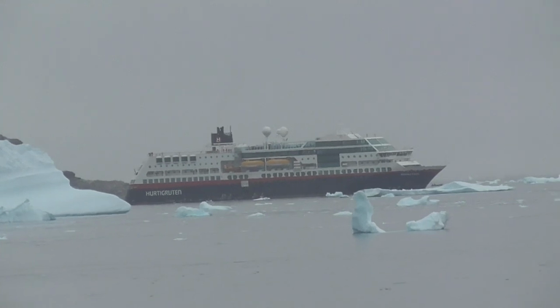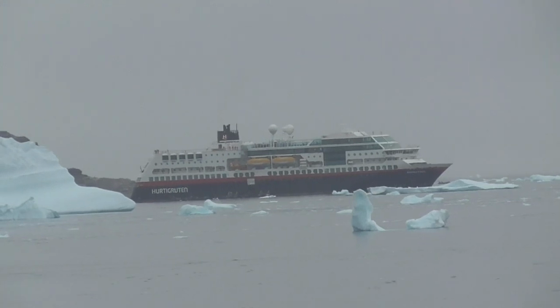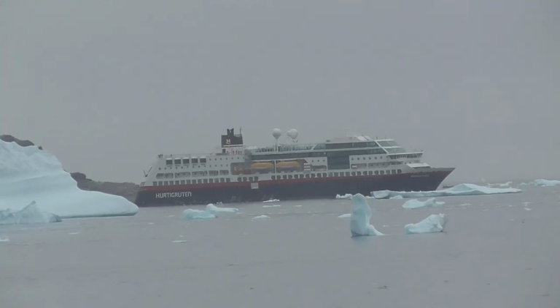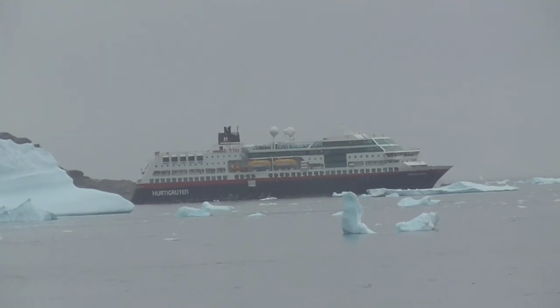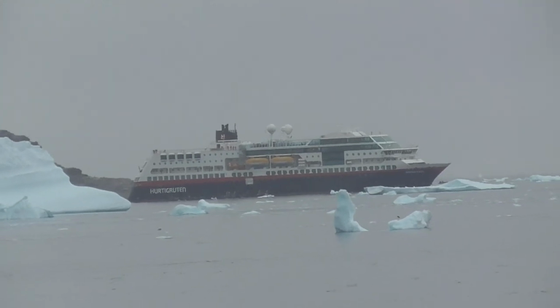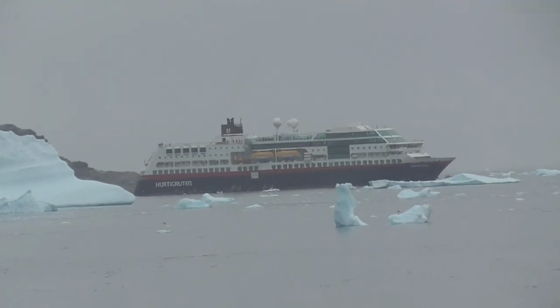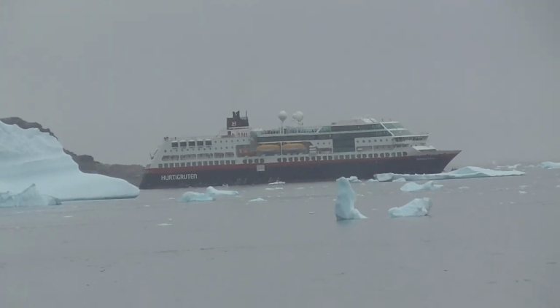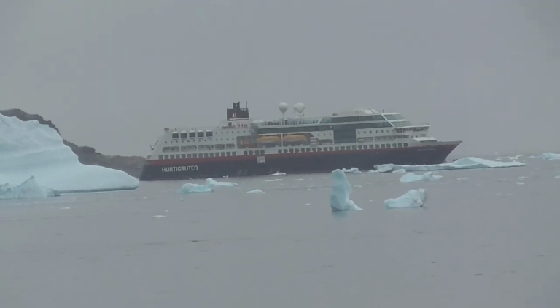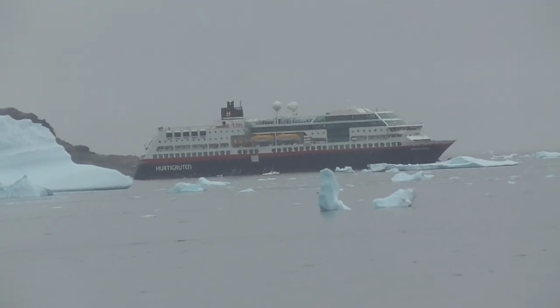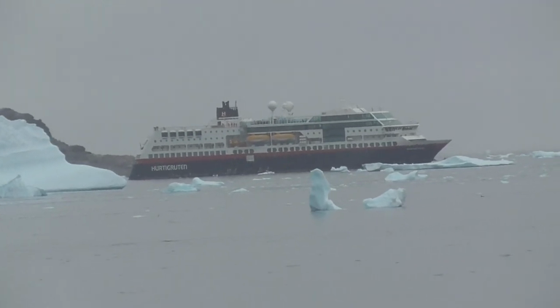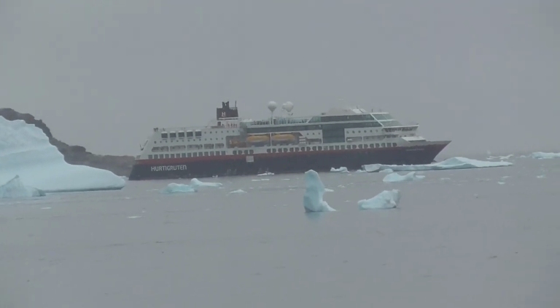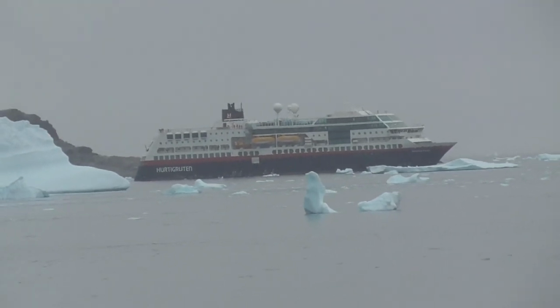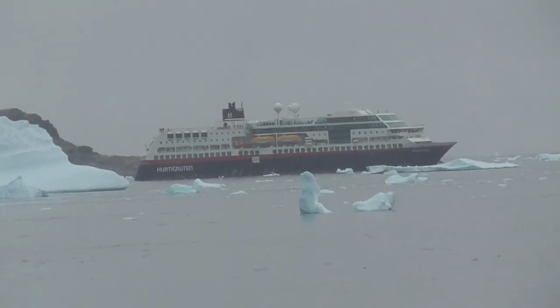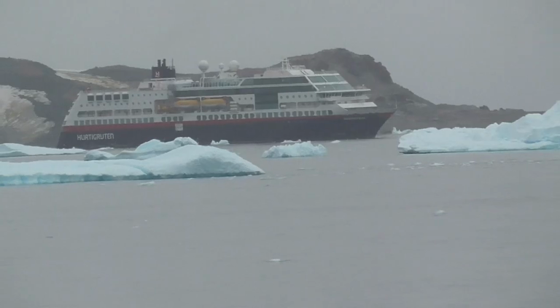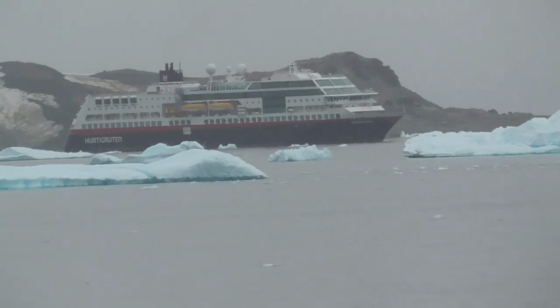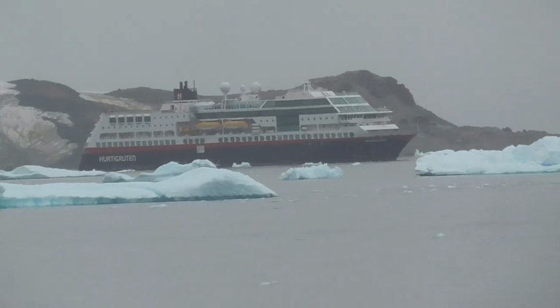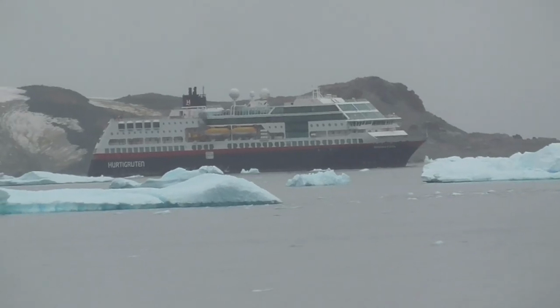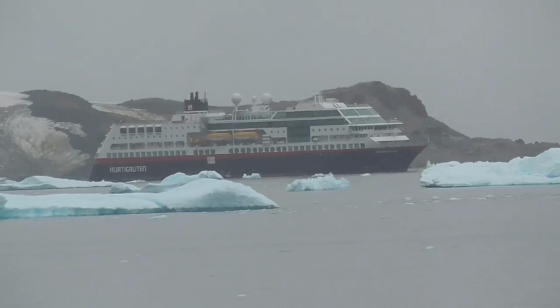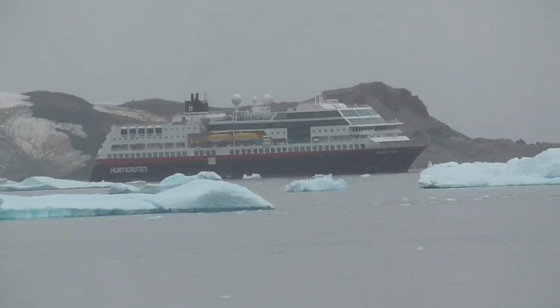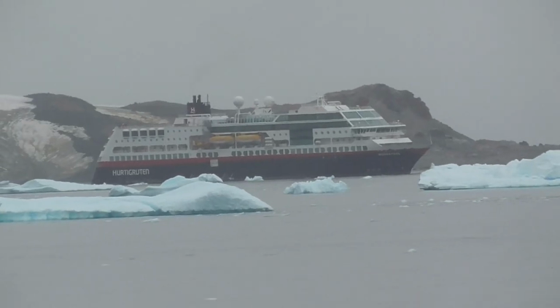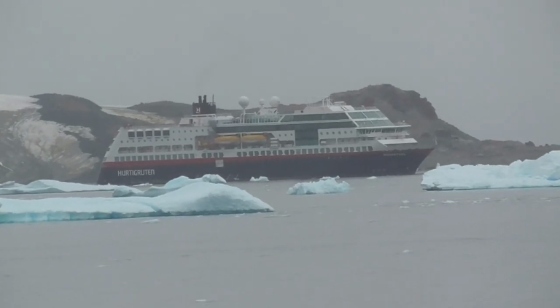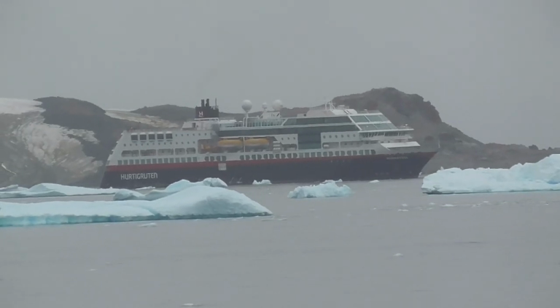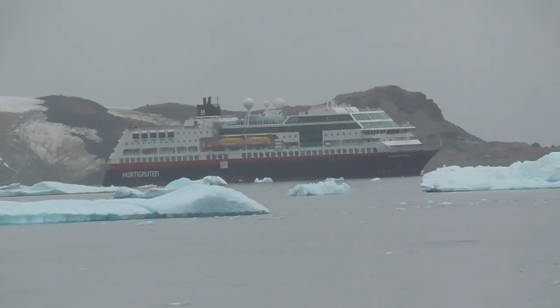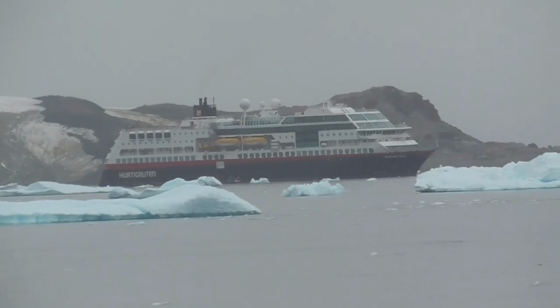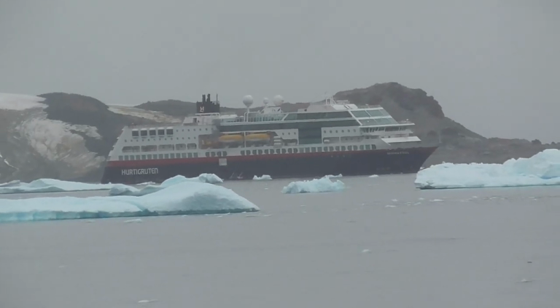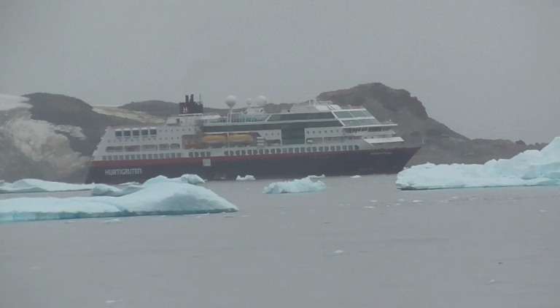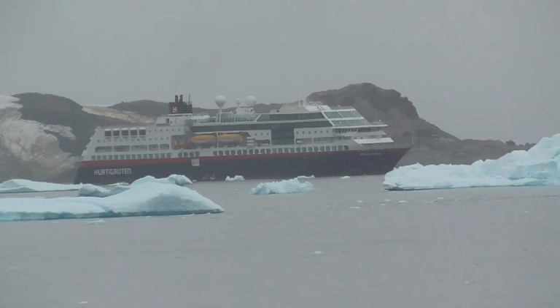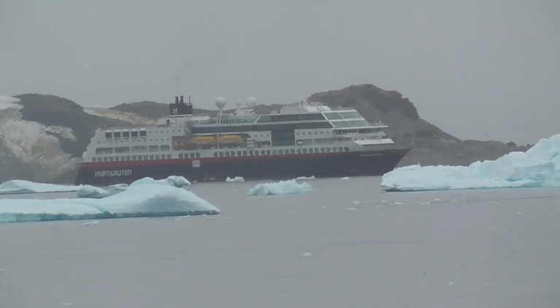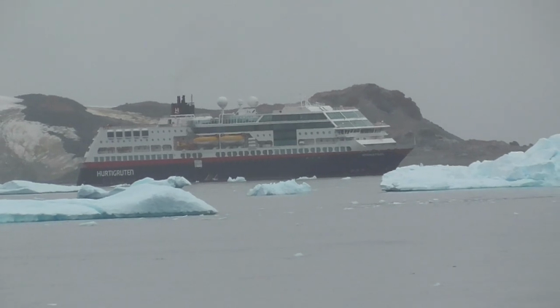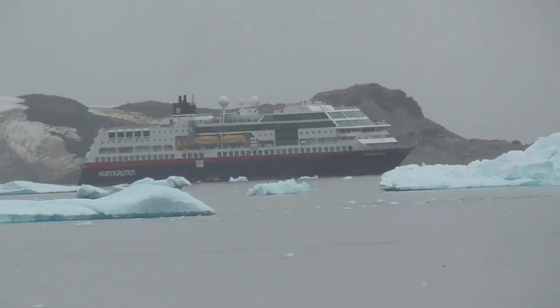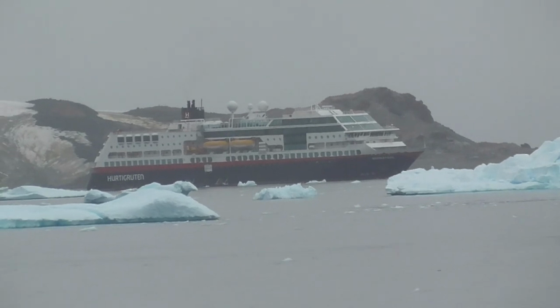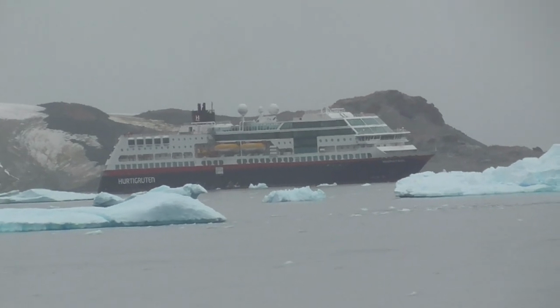We have another ship there — Hurtigruten is another excellent cruise ship line.